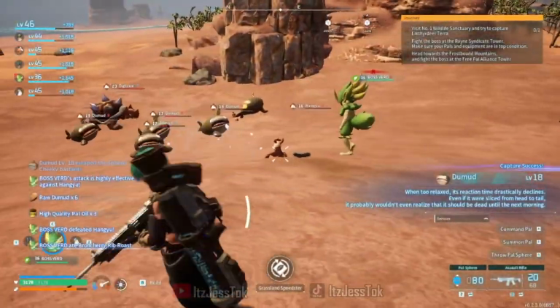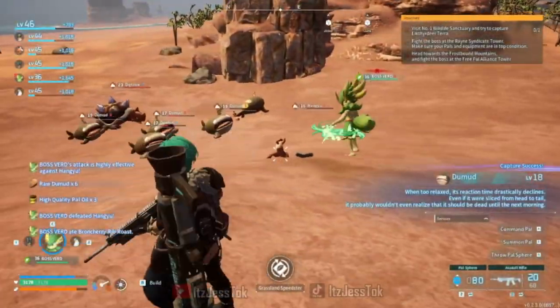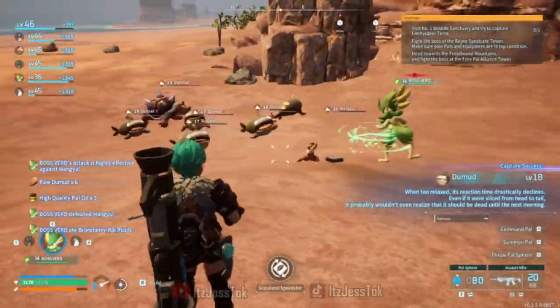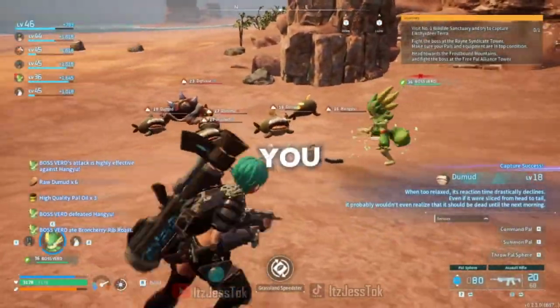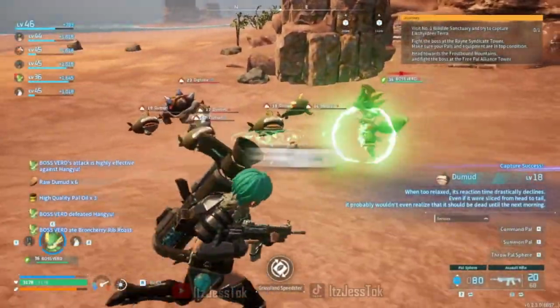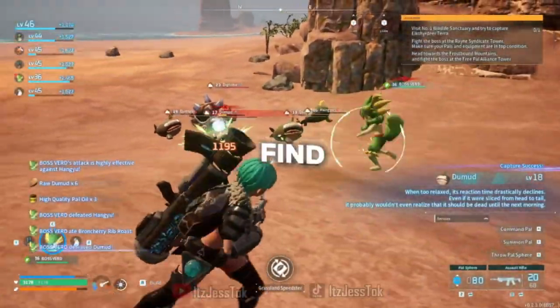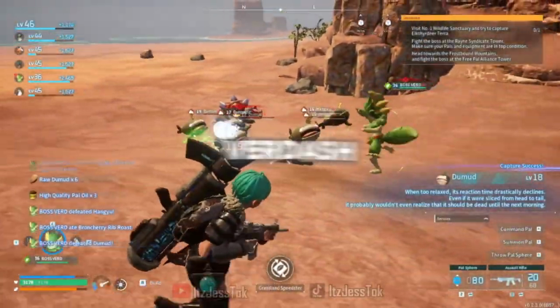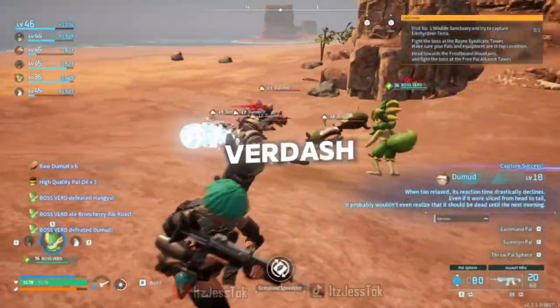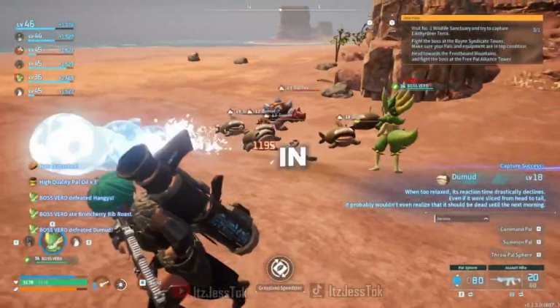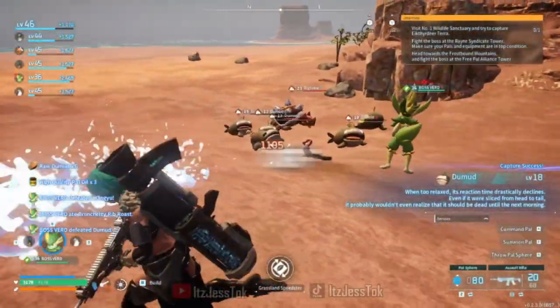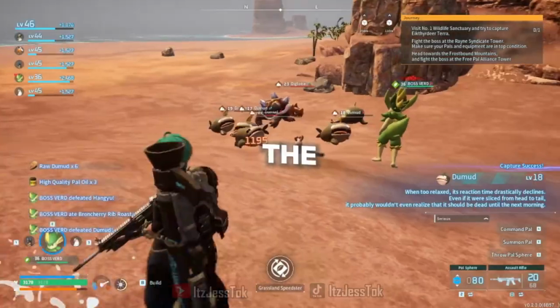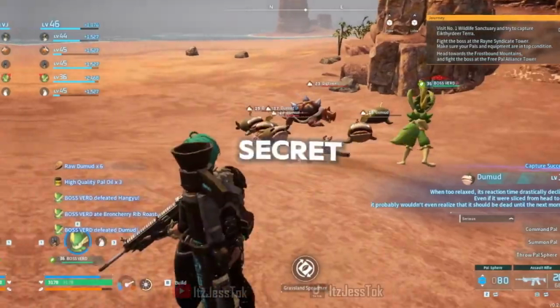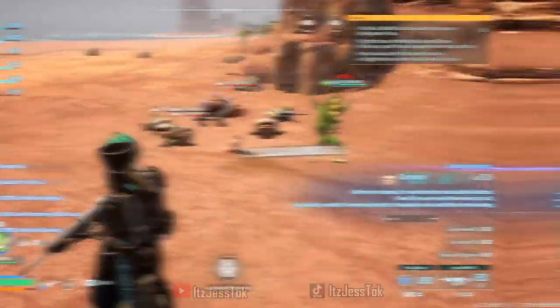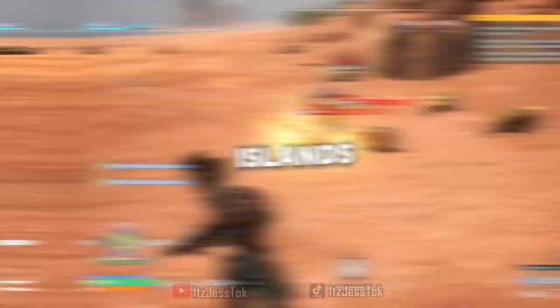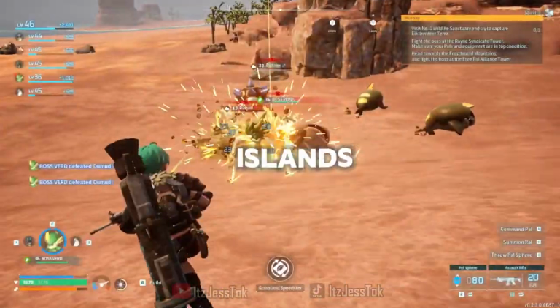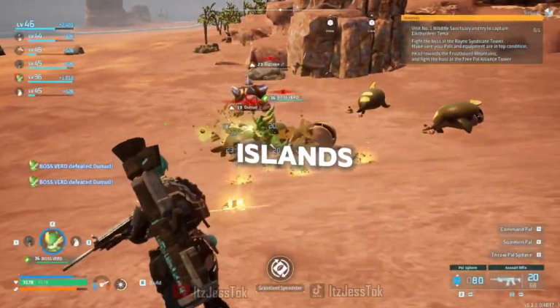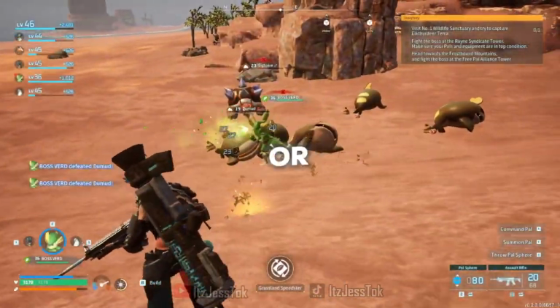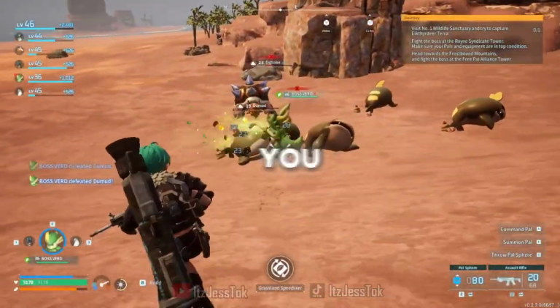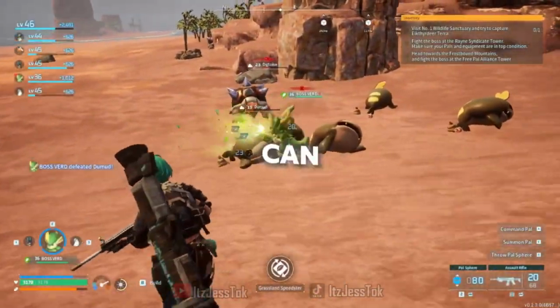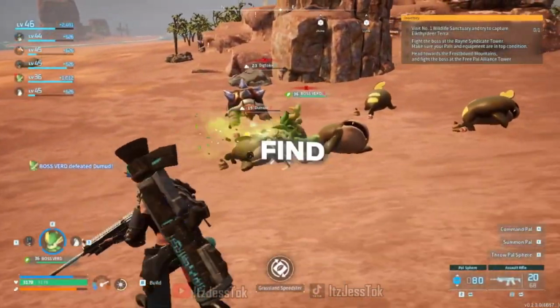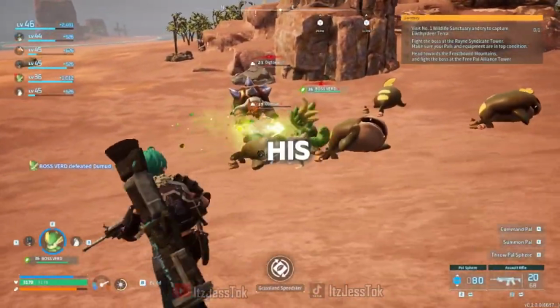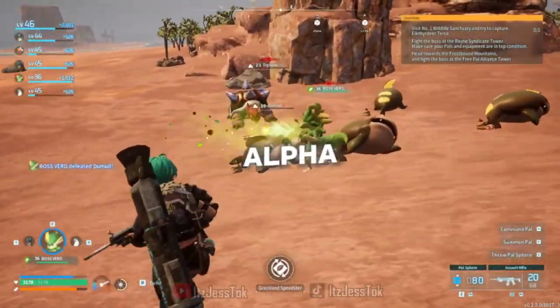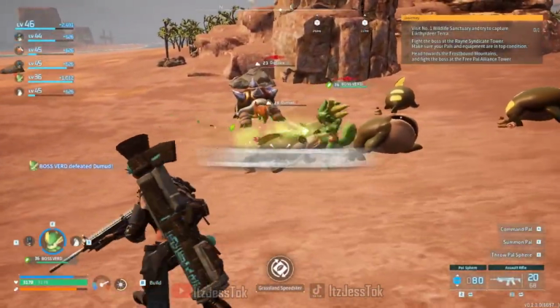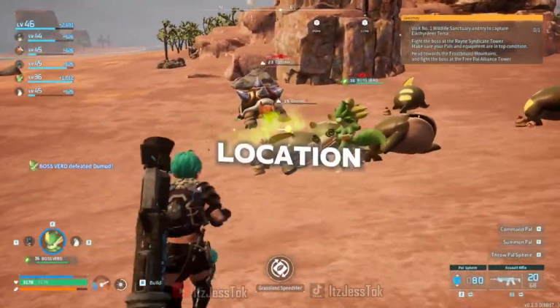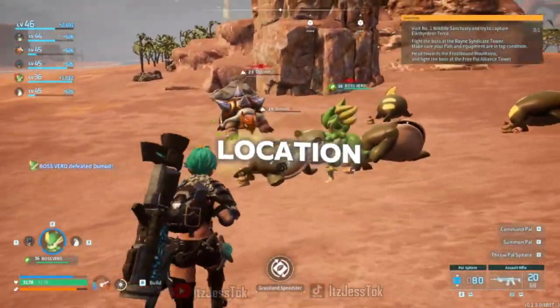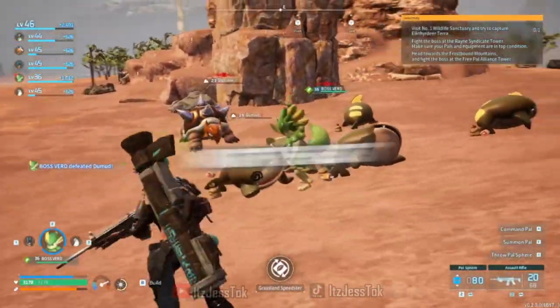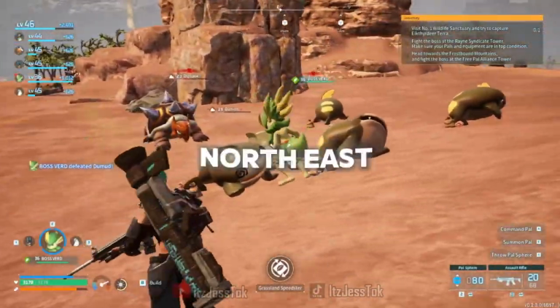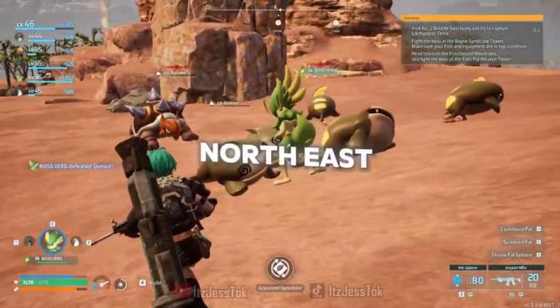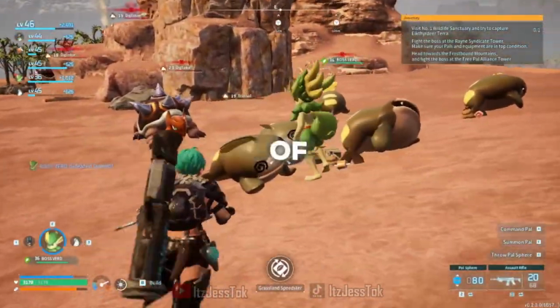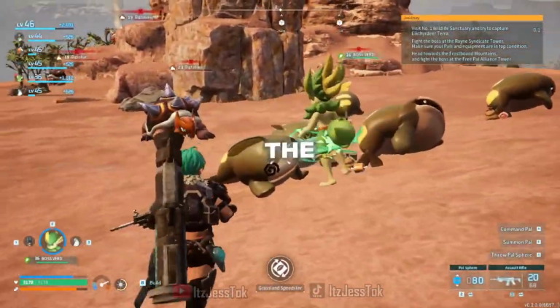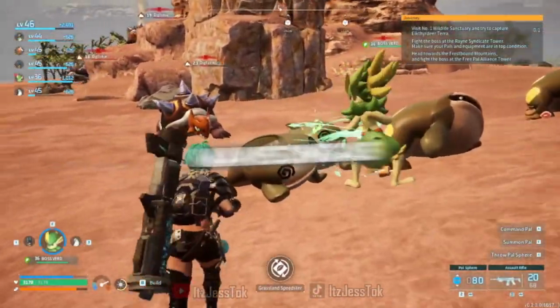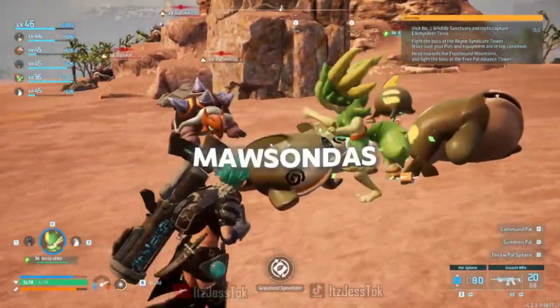You can find Verdash on one of the secret islands, or you can find his alpha location northeast of the Mosandas.